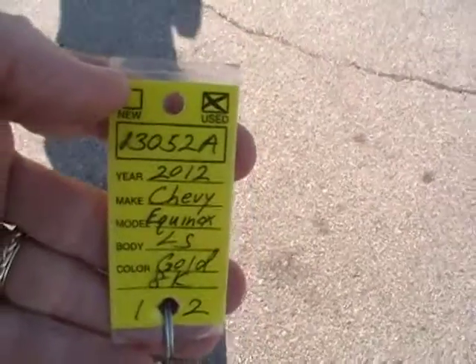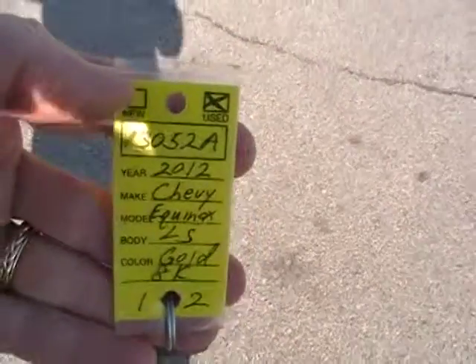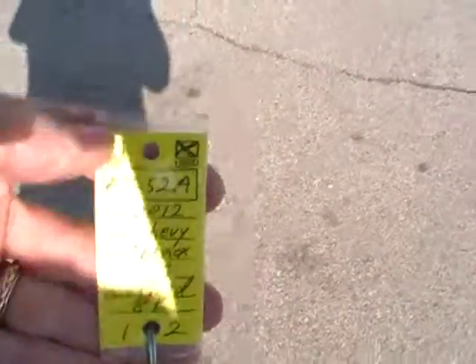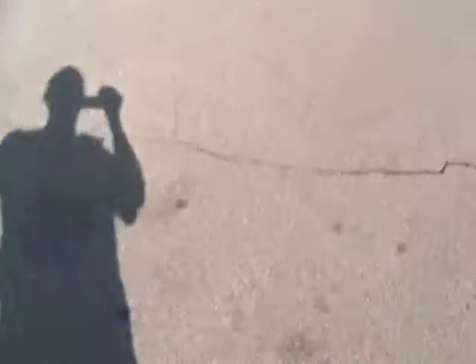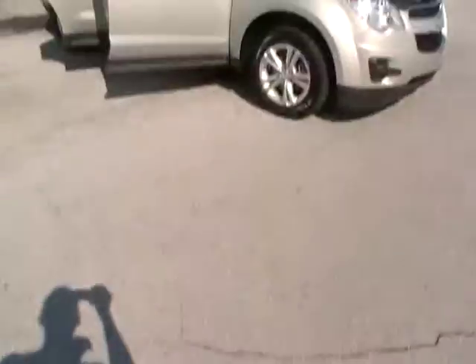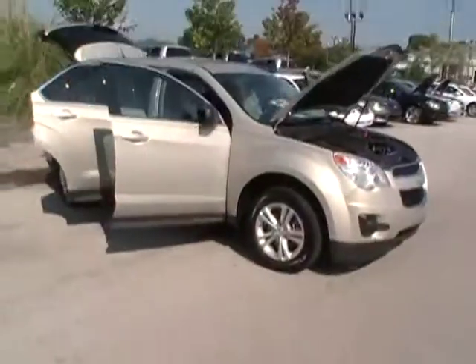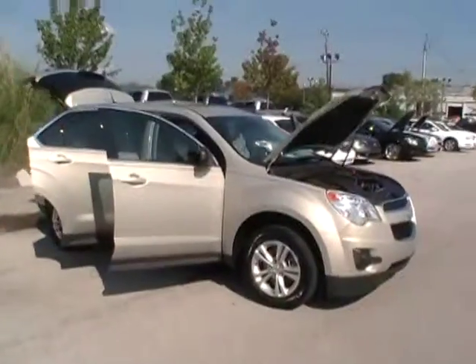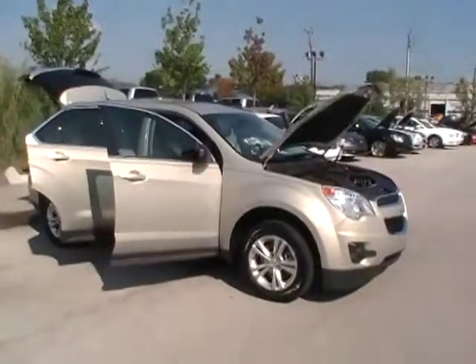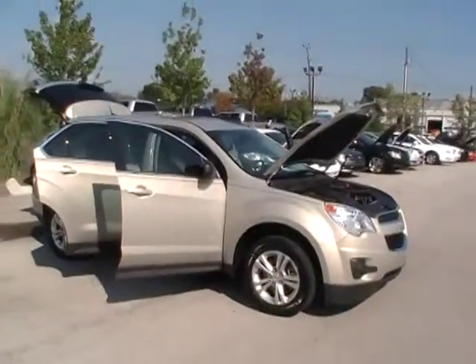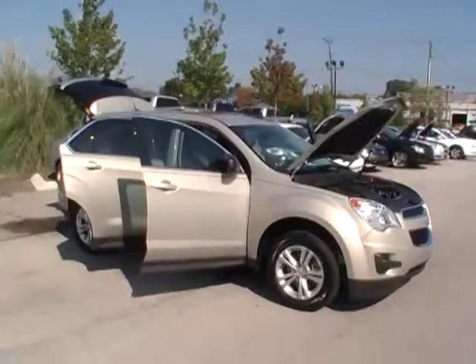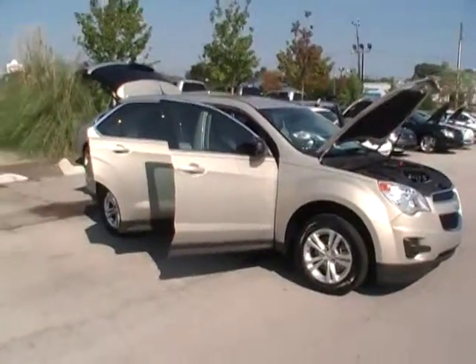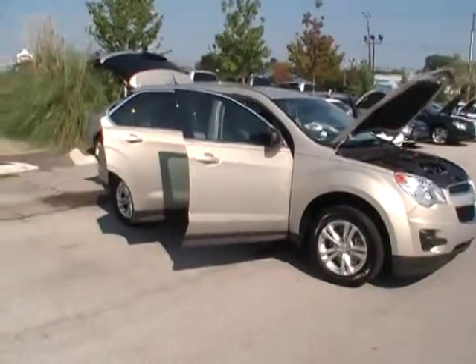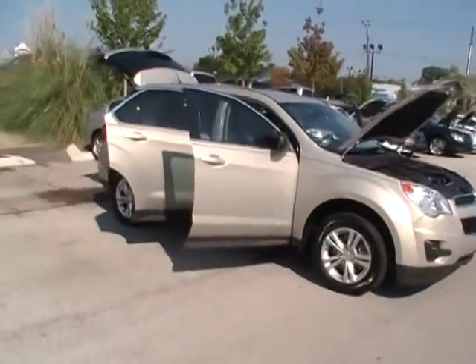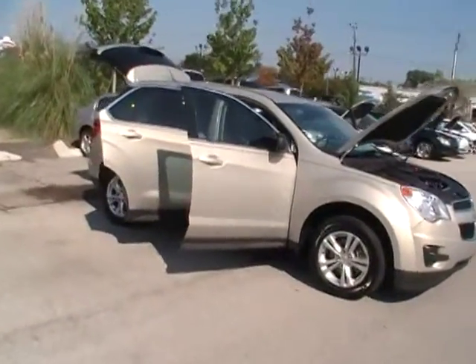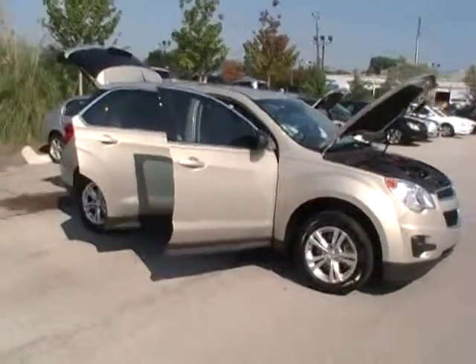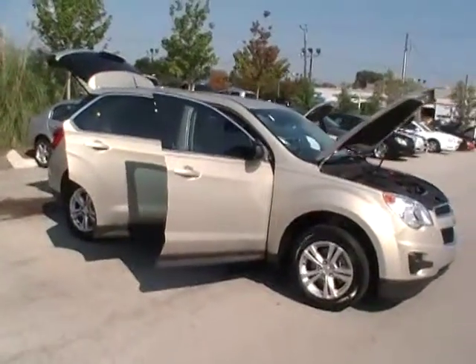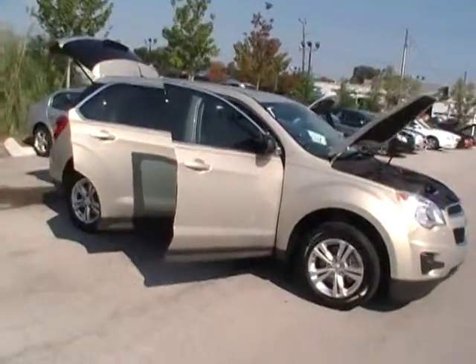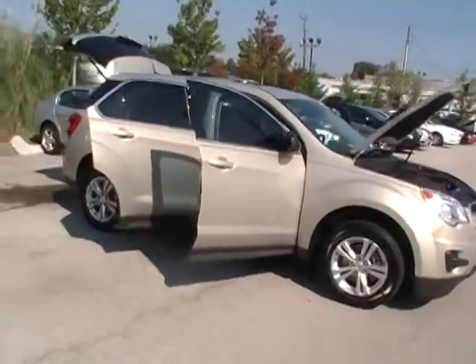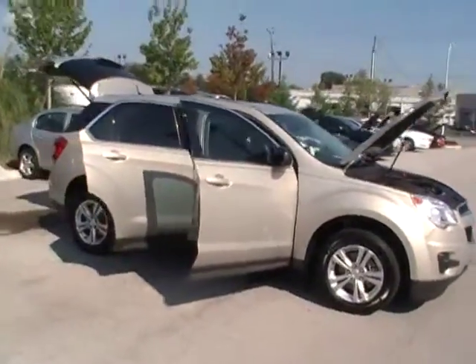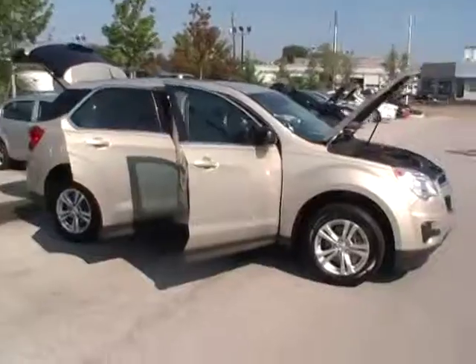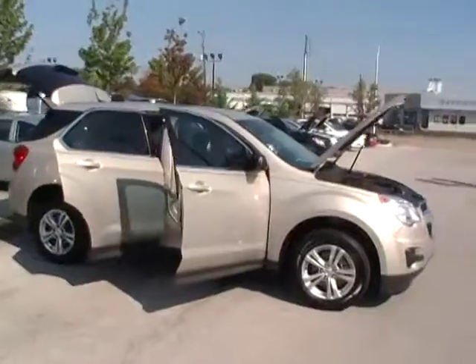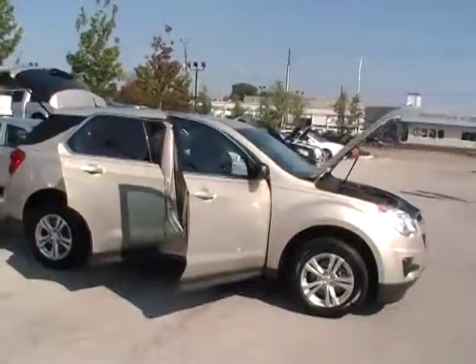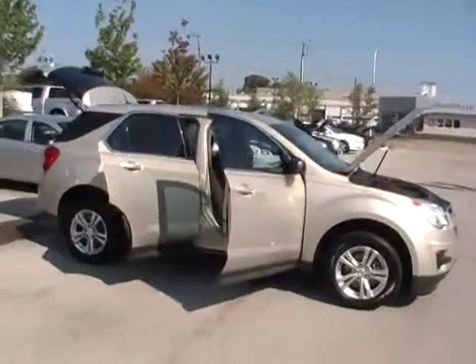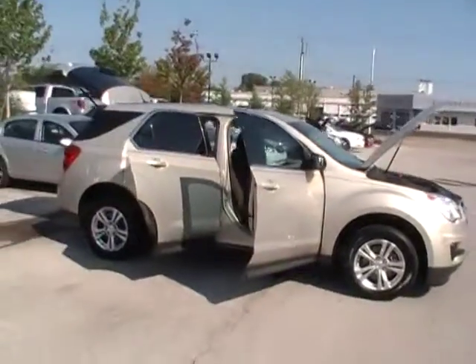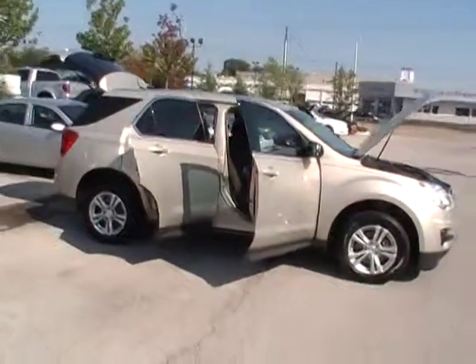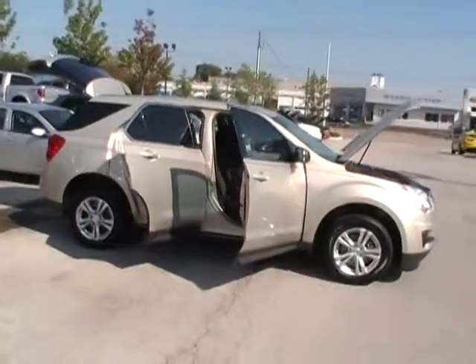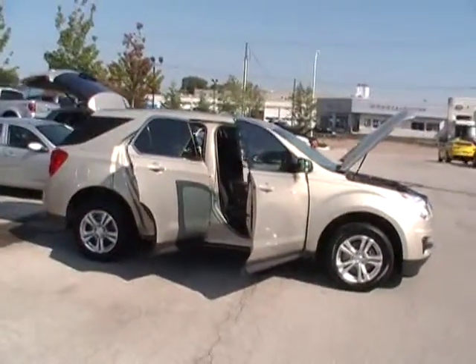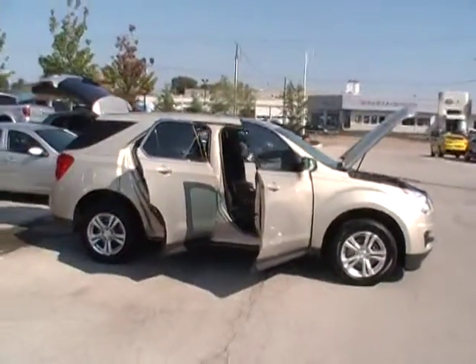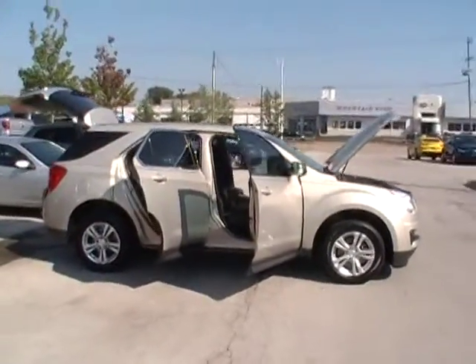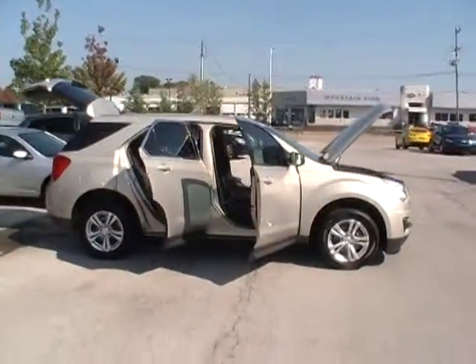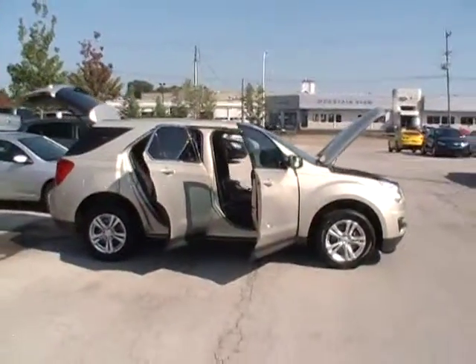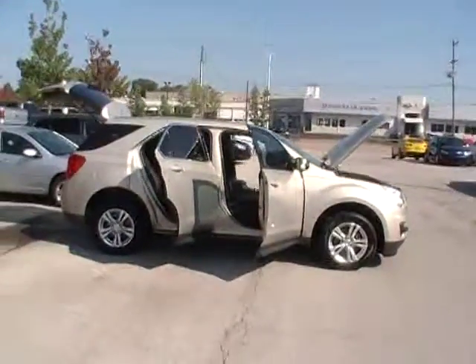Folks, here we are at Mountain View Chevrolet, another episode of Look What I Traded For. This is the 2012 Chevy Equinox.